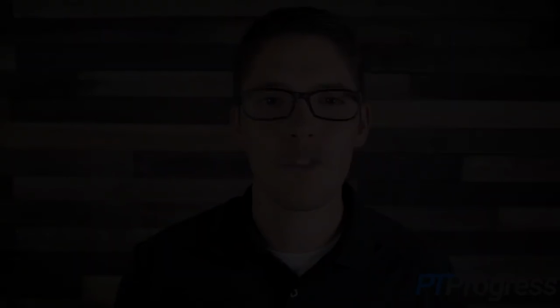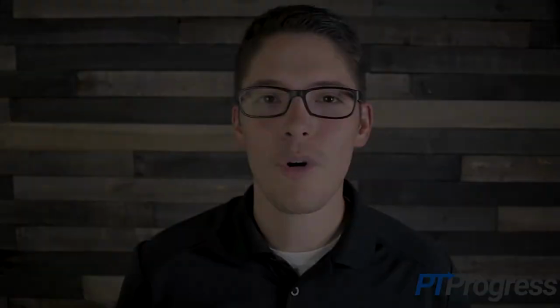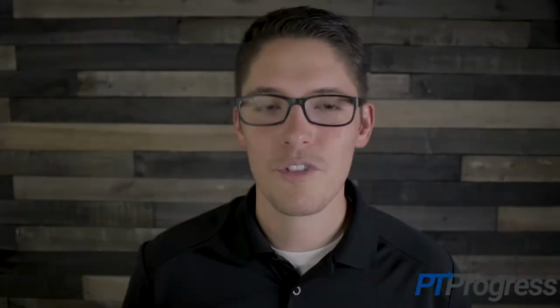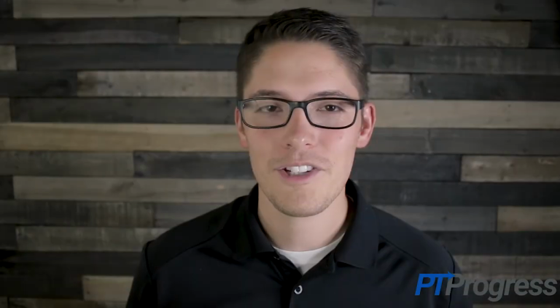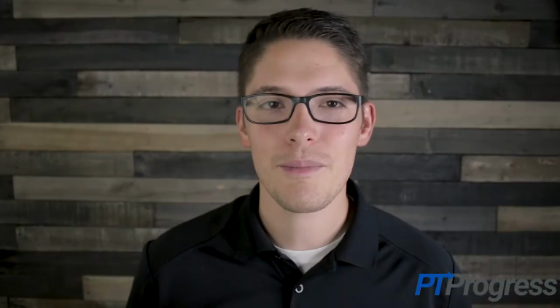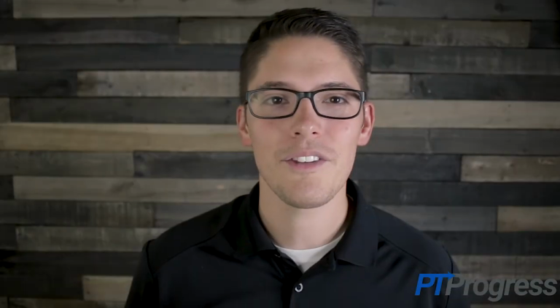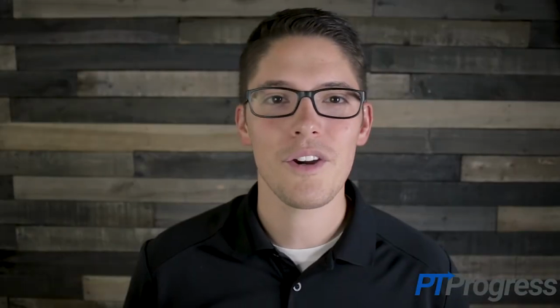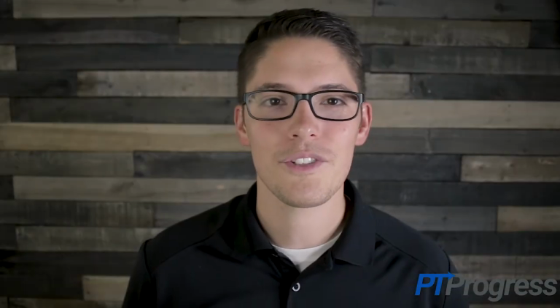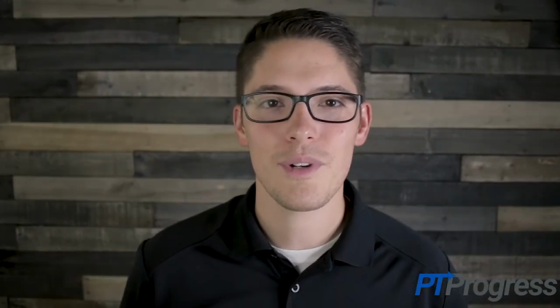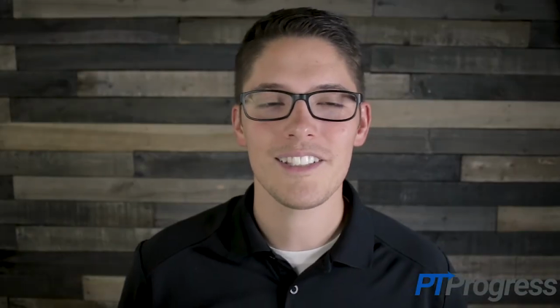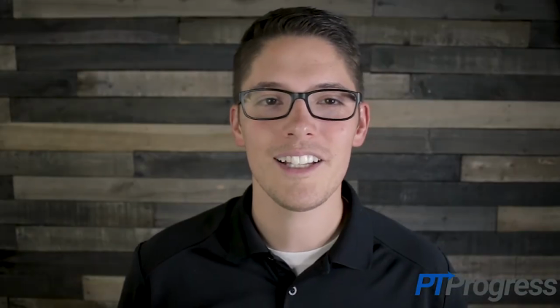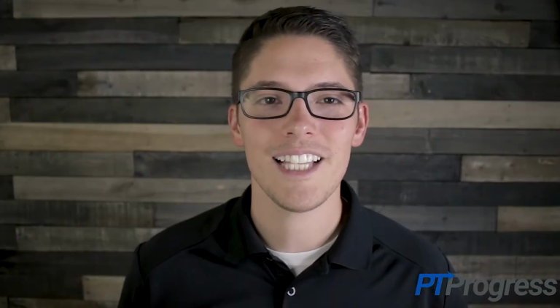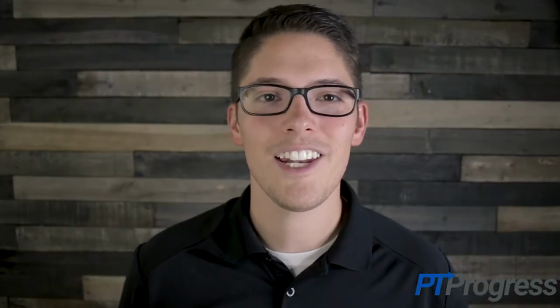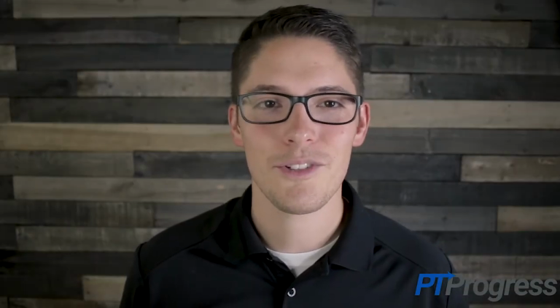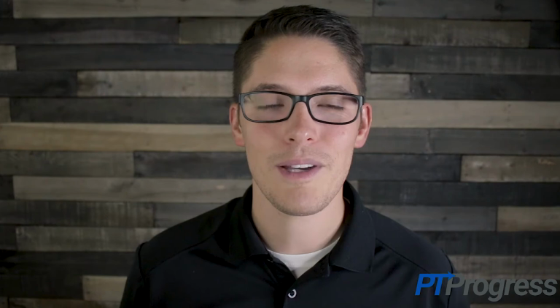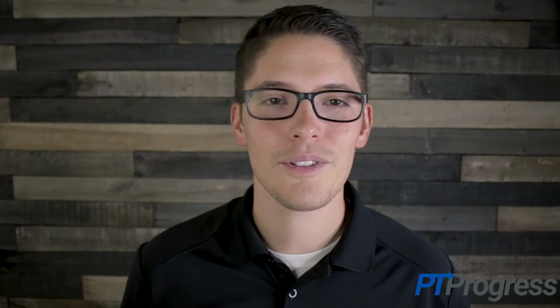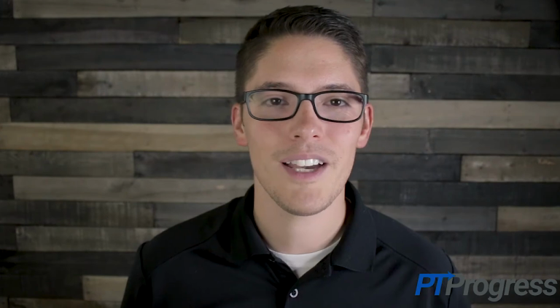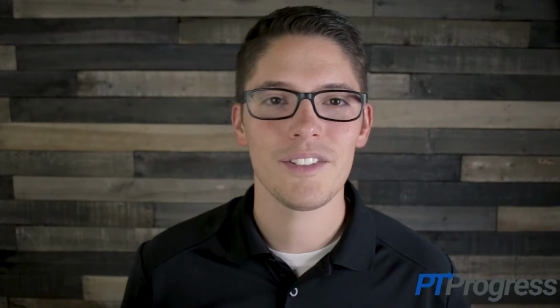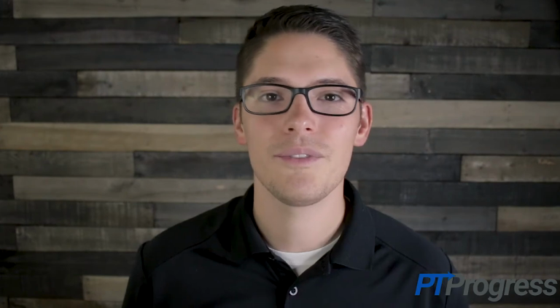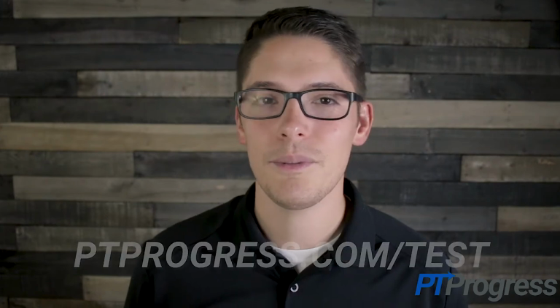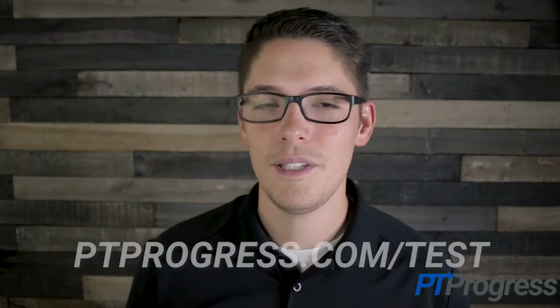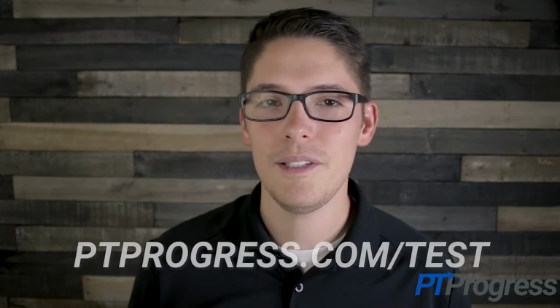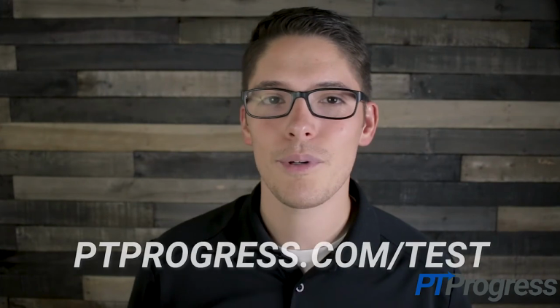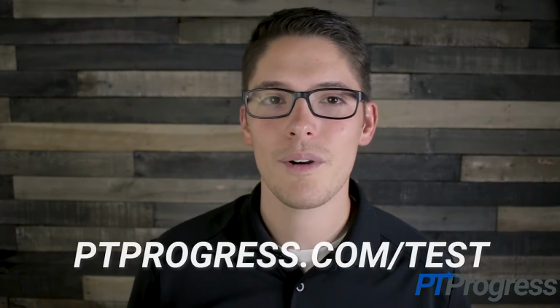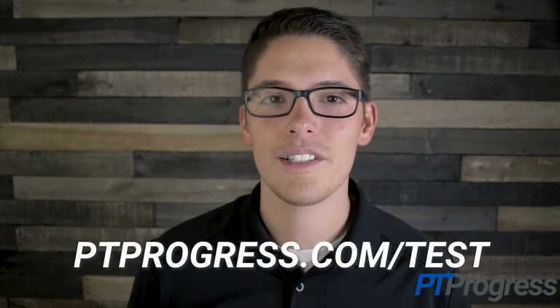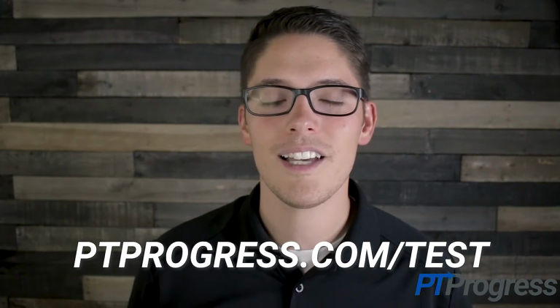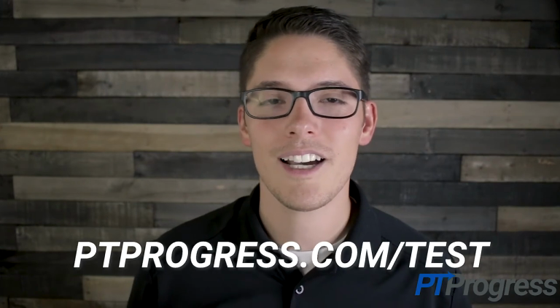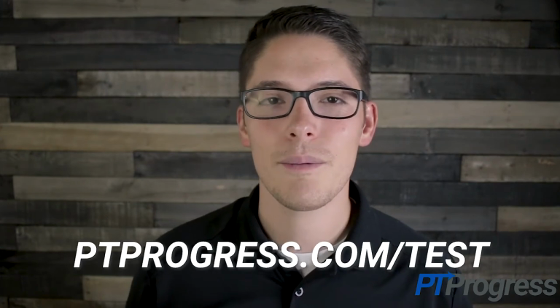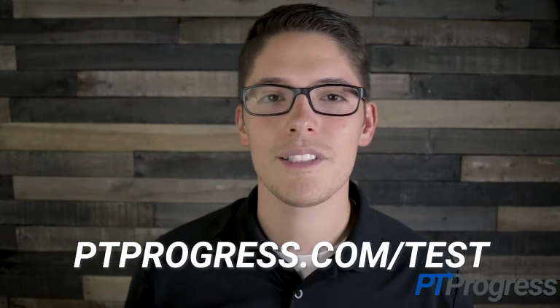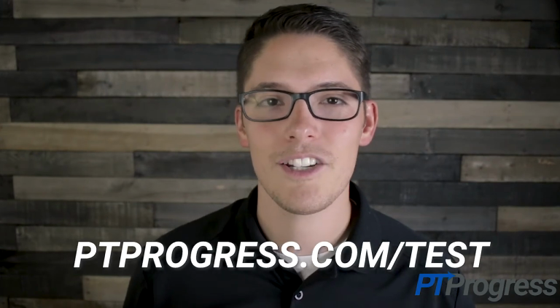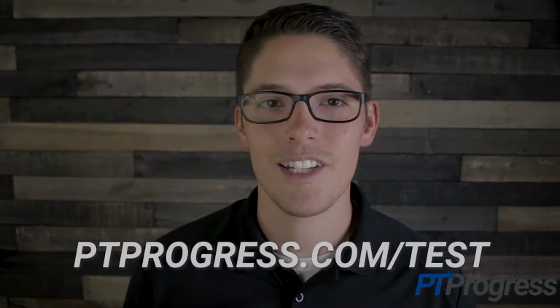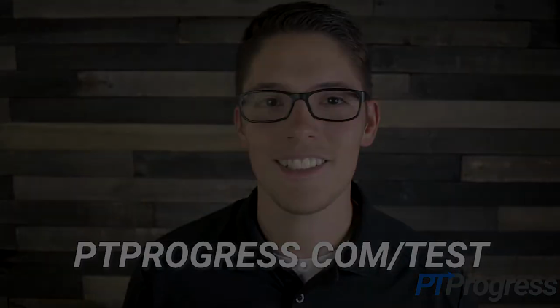For more information about the varus stress test and other special tests, visit ptprogress.com/test.